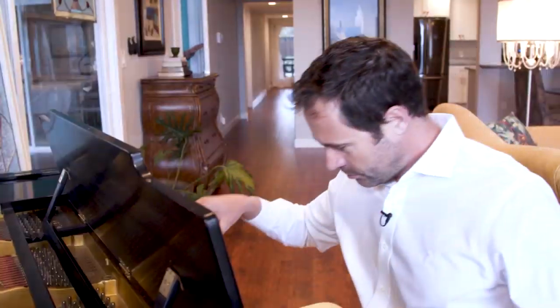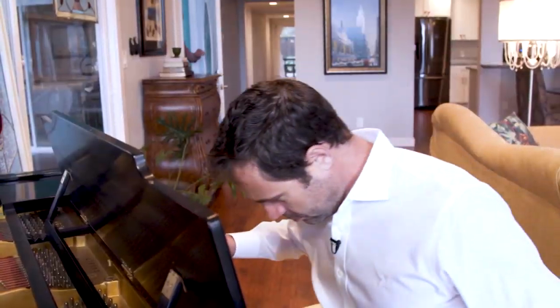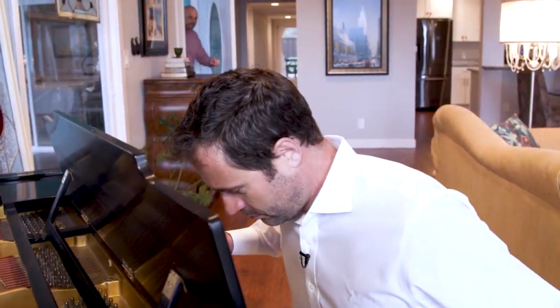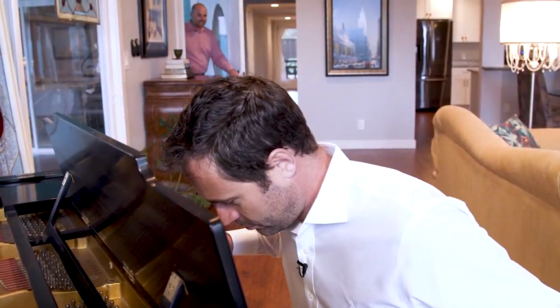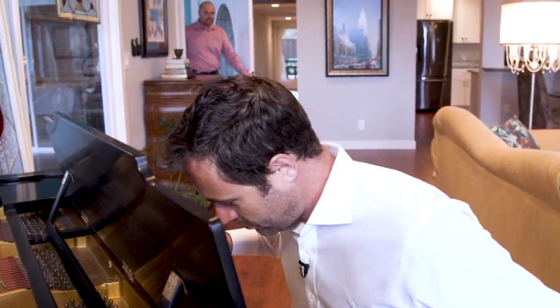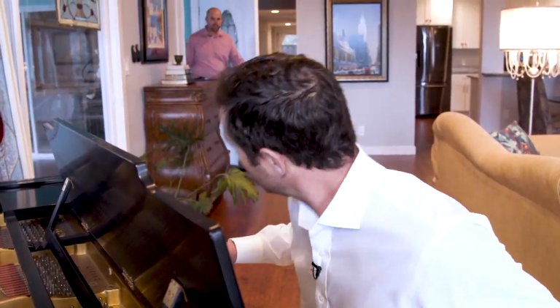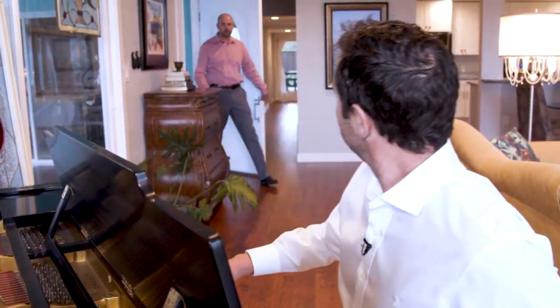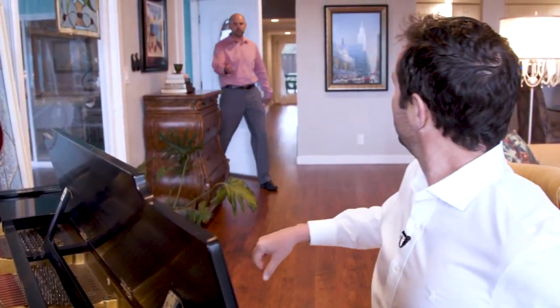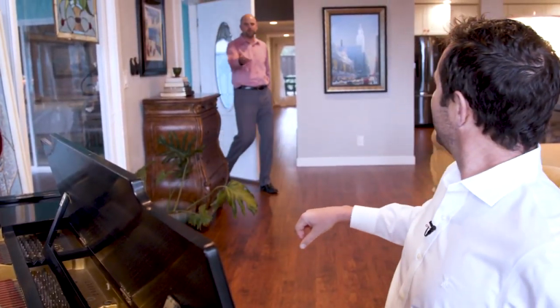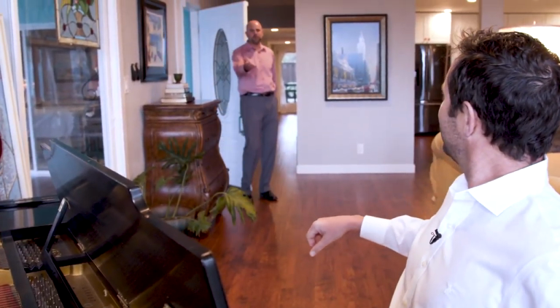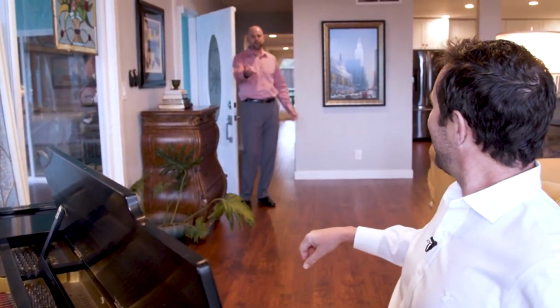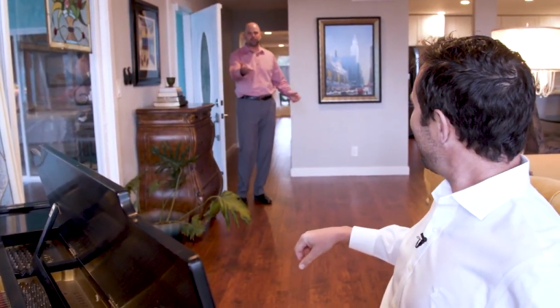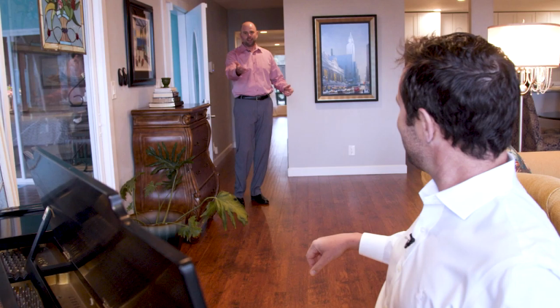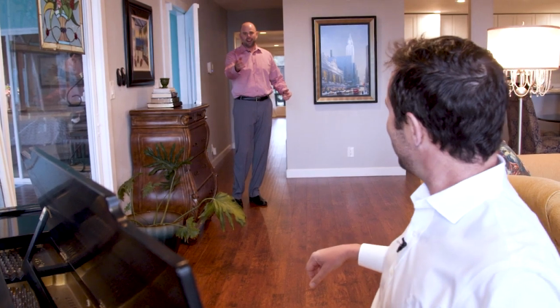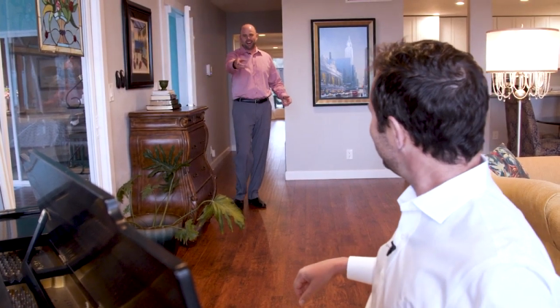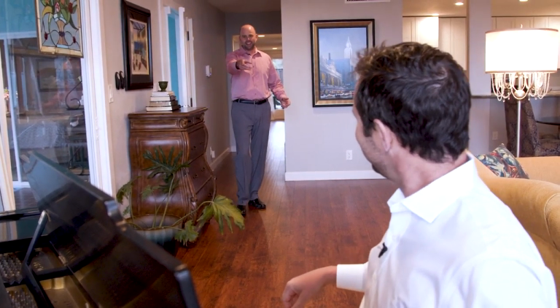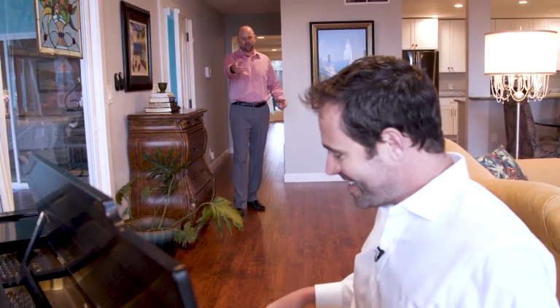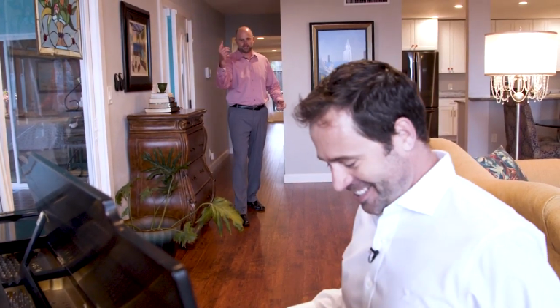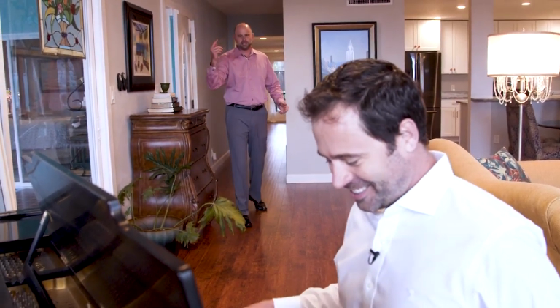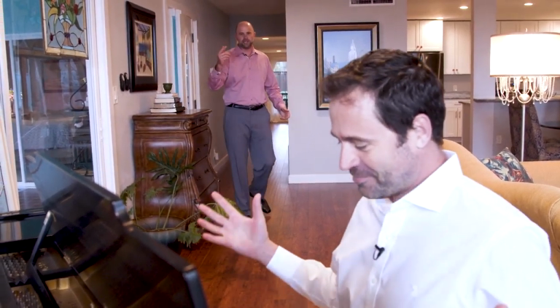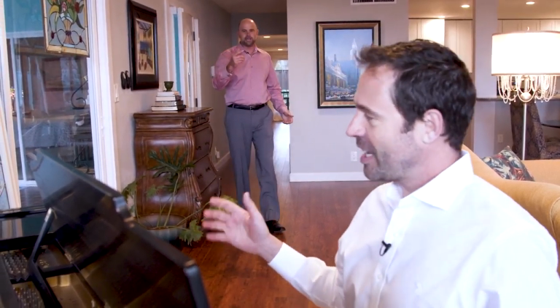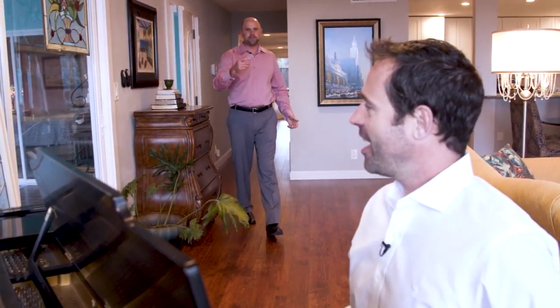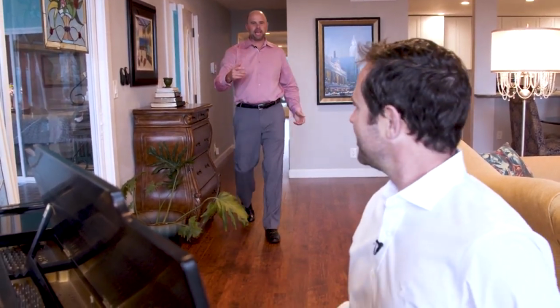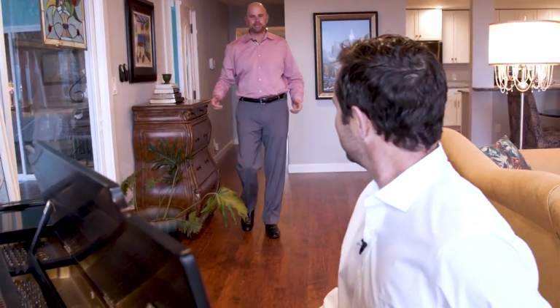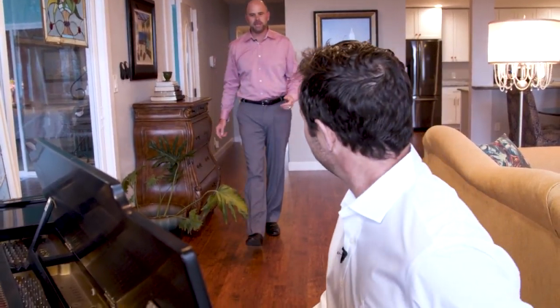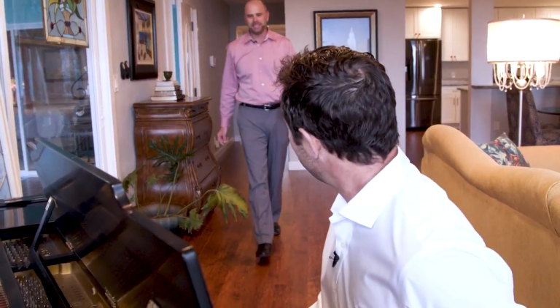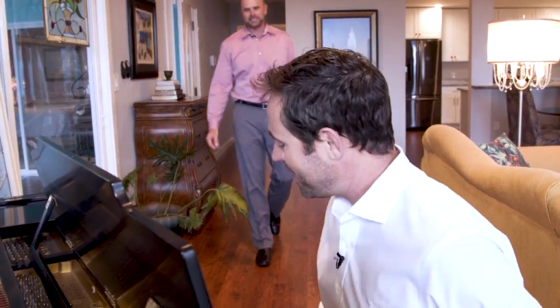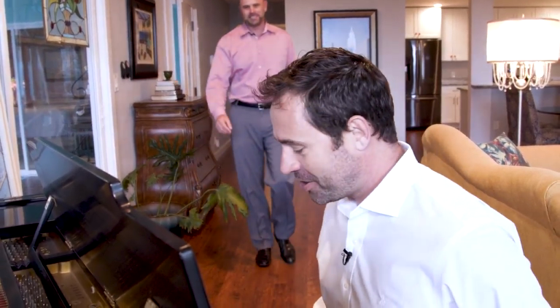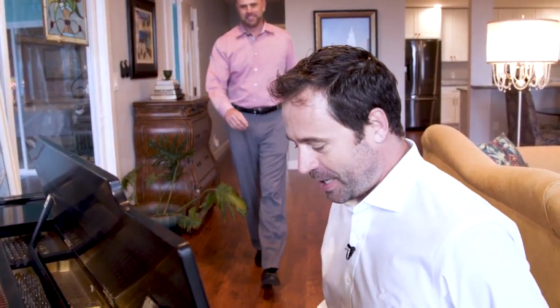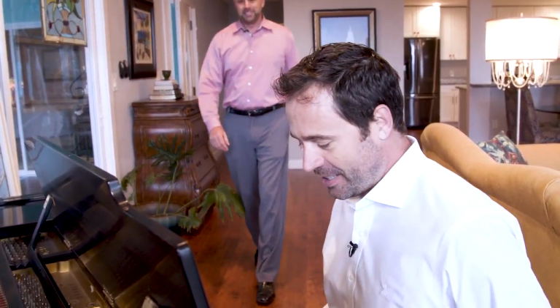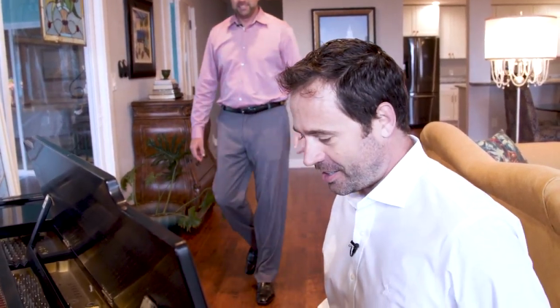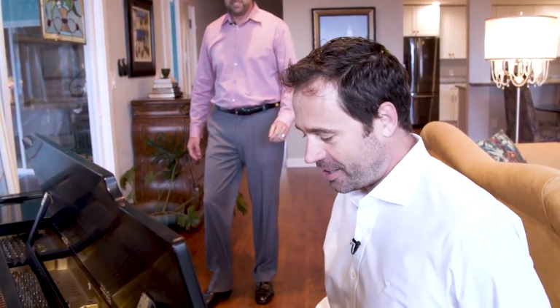Oh my gosh, what are you doing? Hey, man. Now I see what you're doing here — a master pianist. Master pianist here.